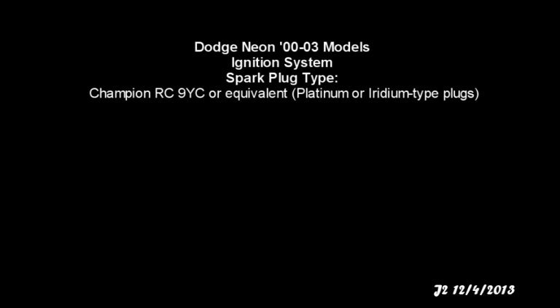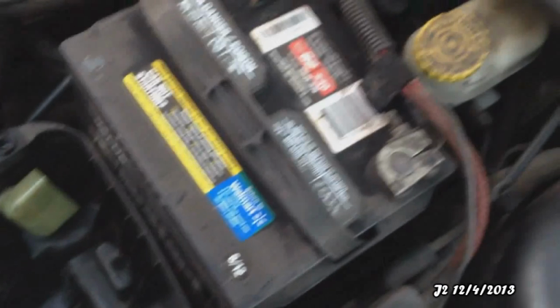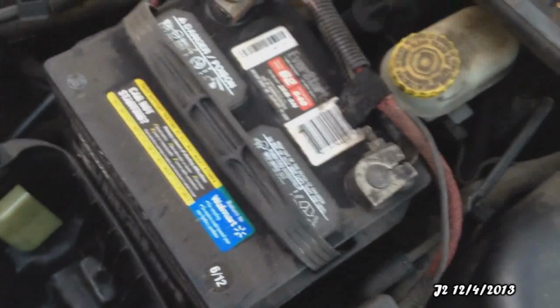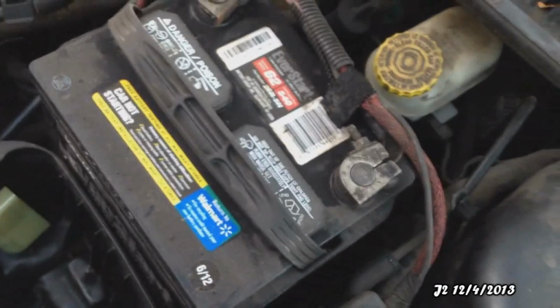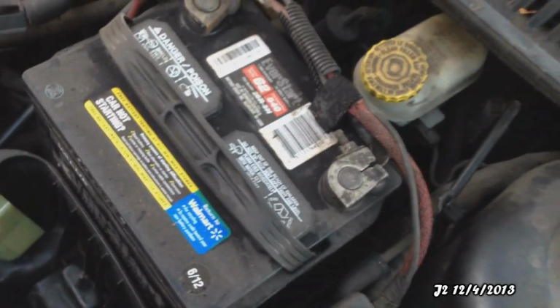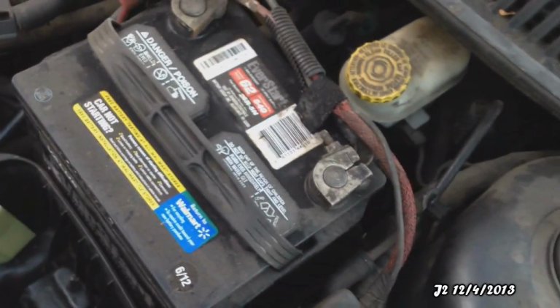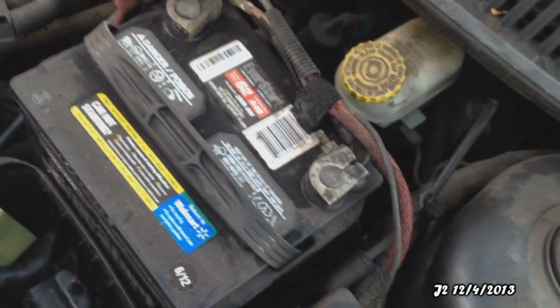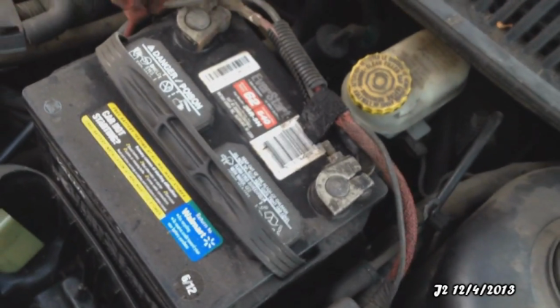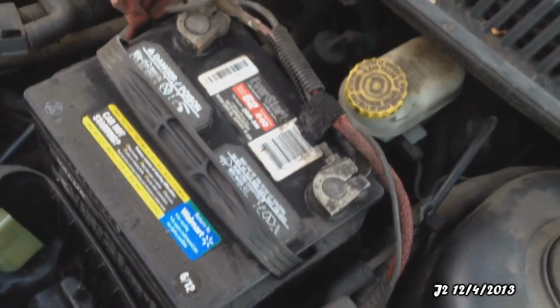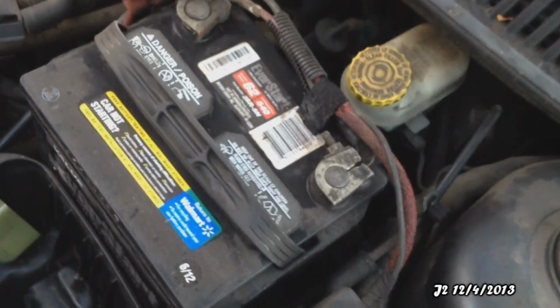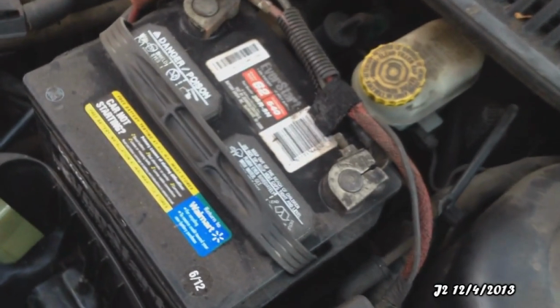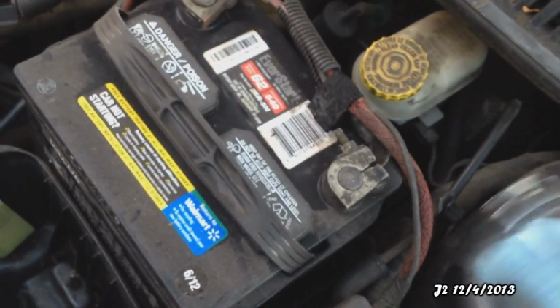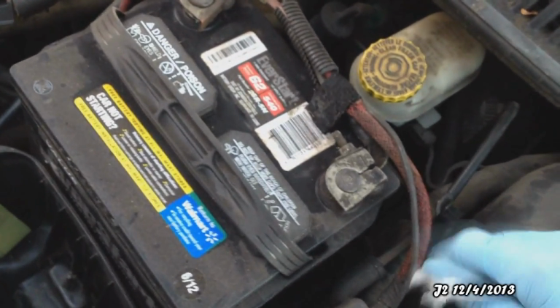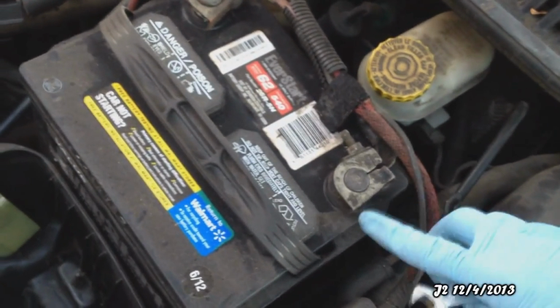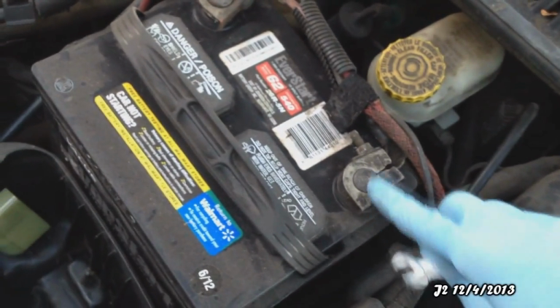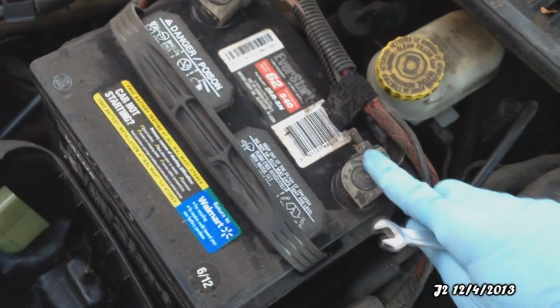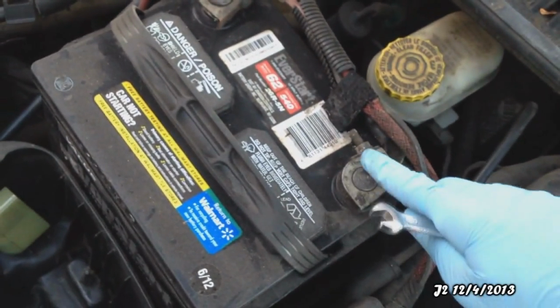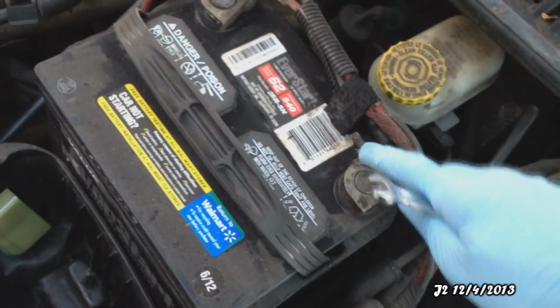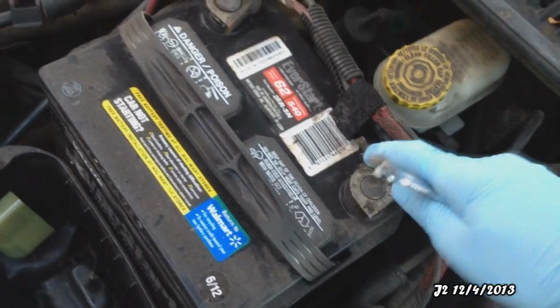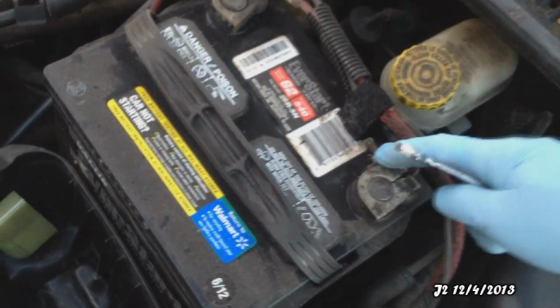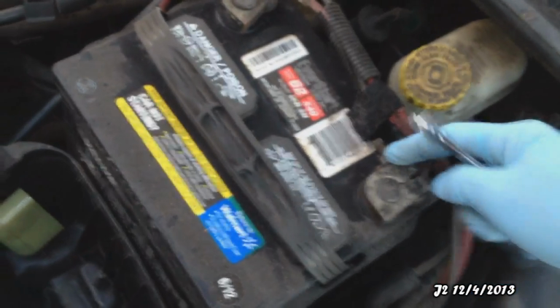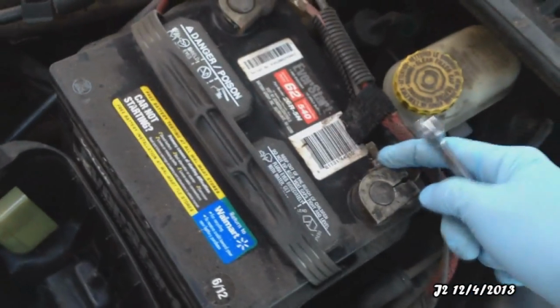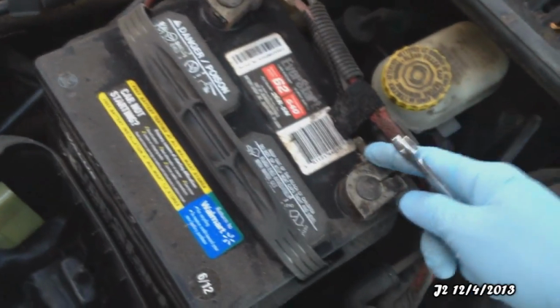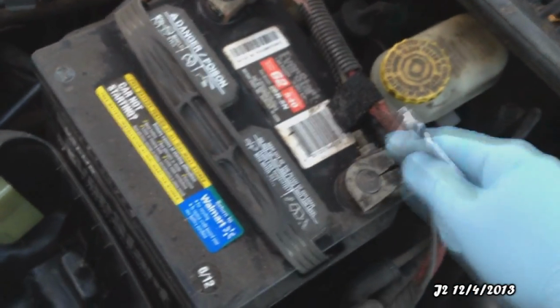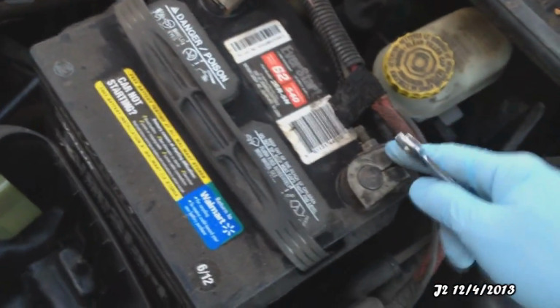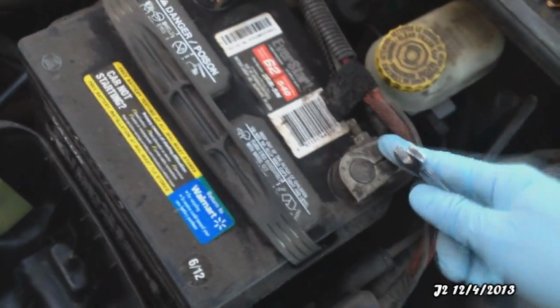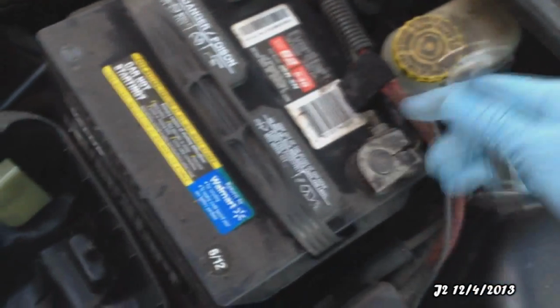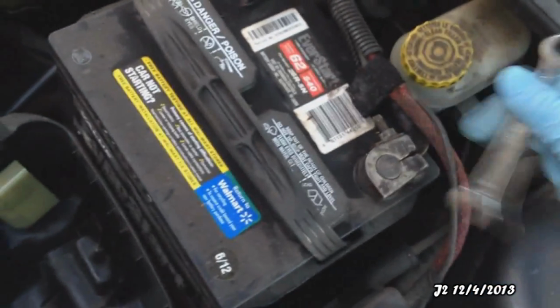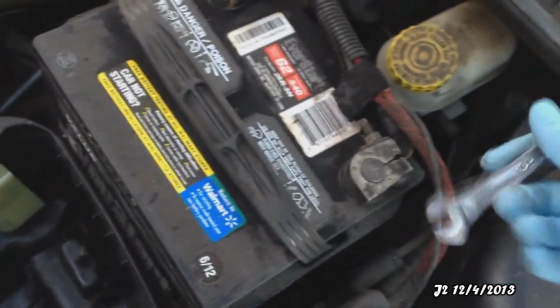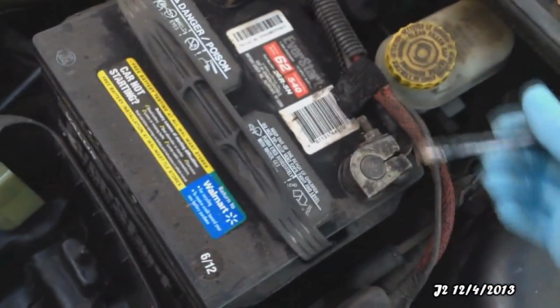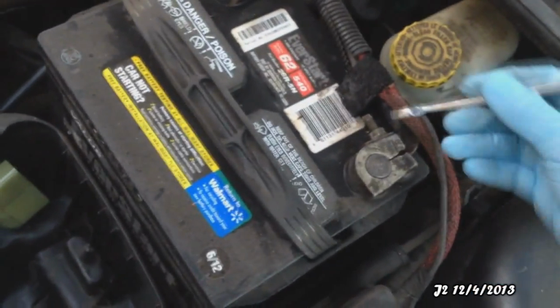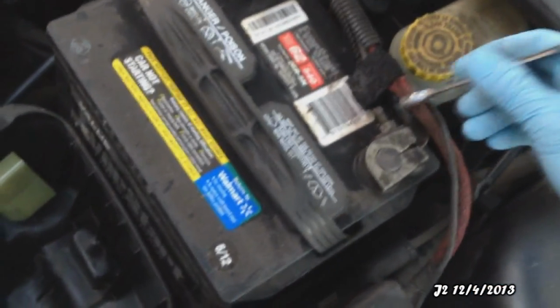The first thing to do before you actually change the spark plugs is to unplug the negative side of the battery, so there won't be any shock or electrostatic problem.